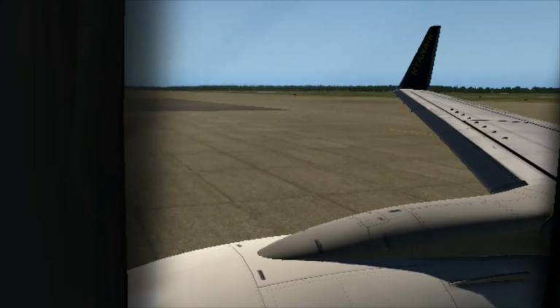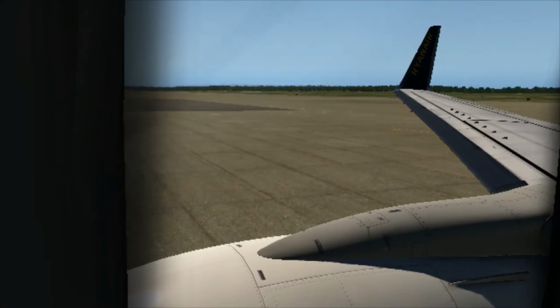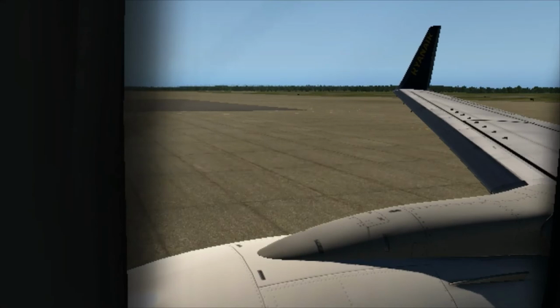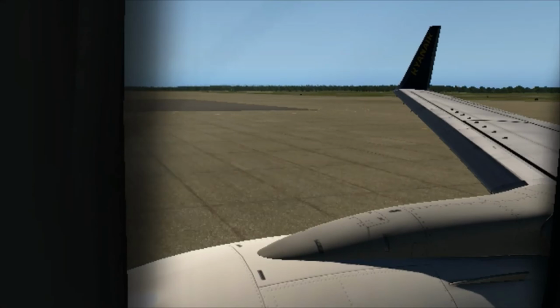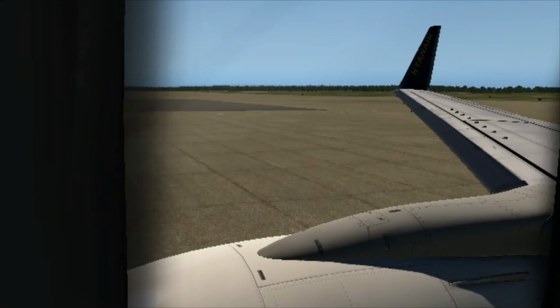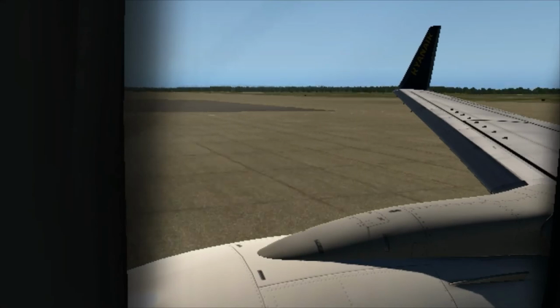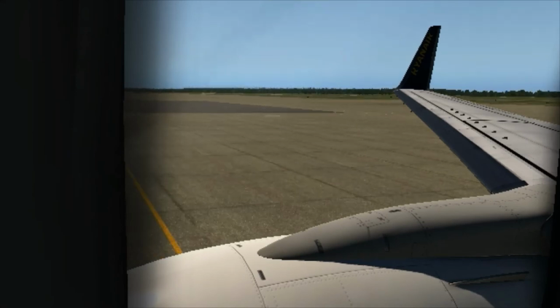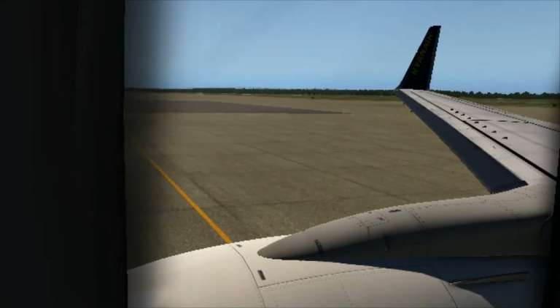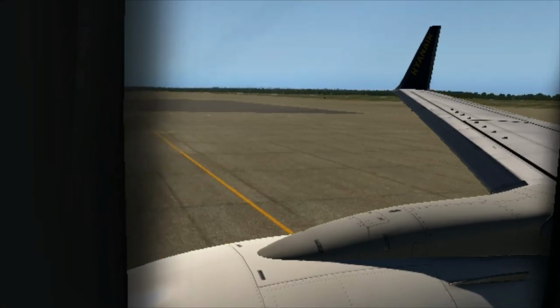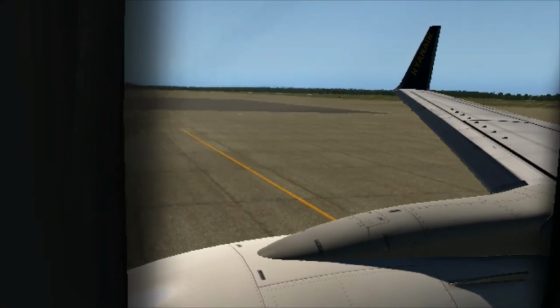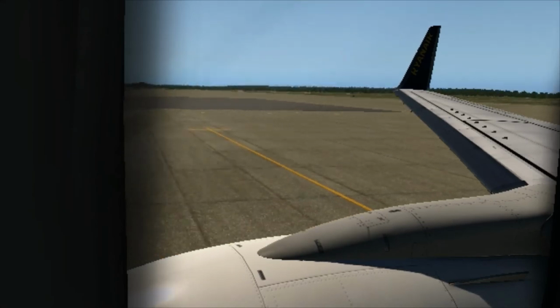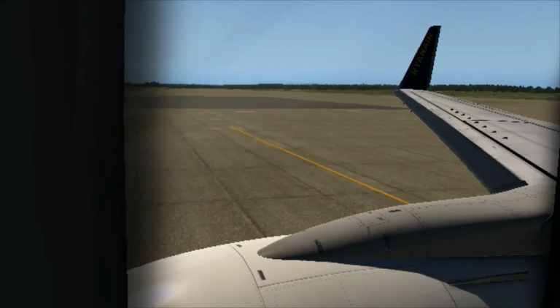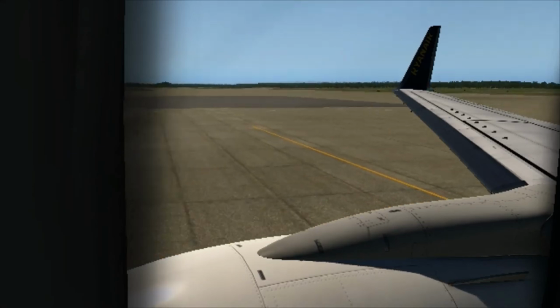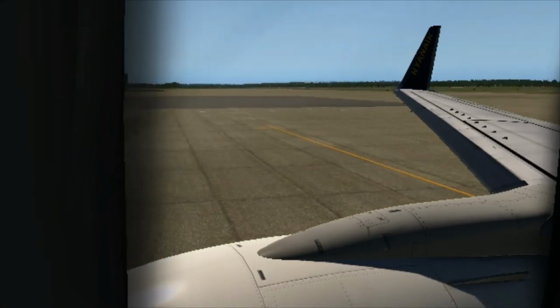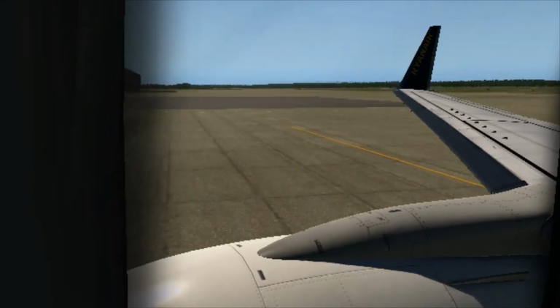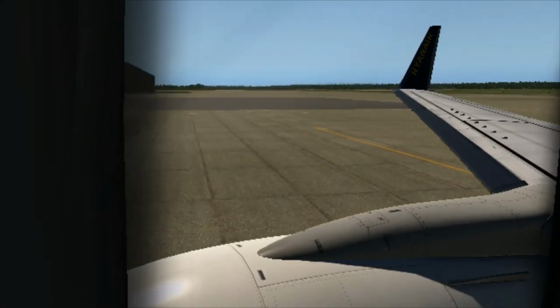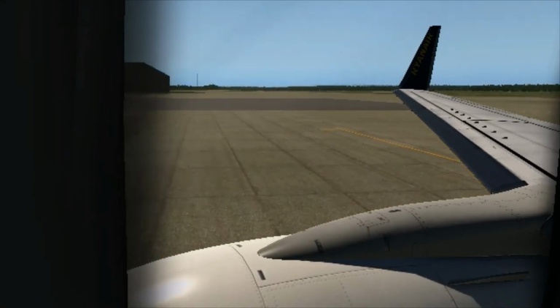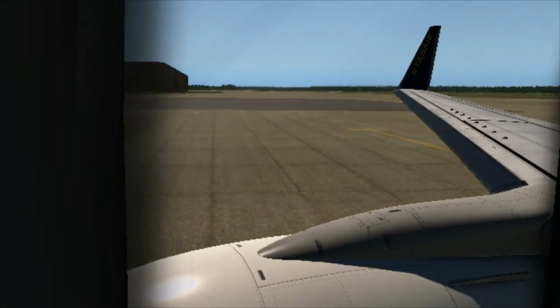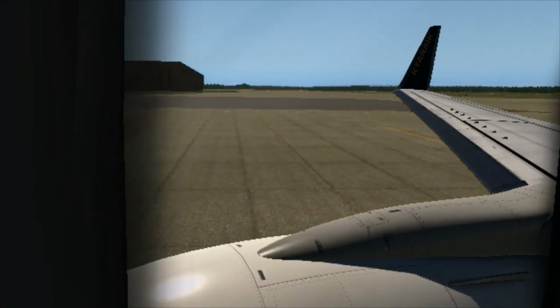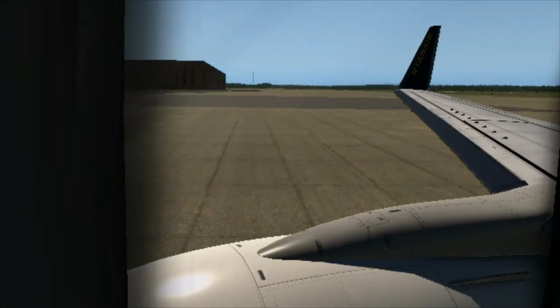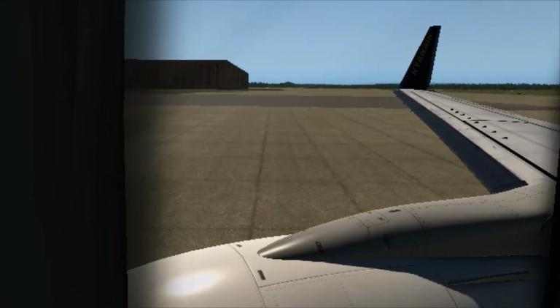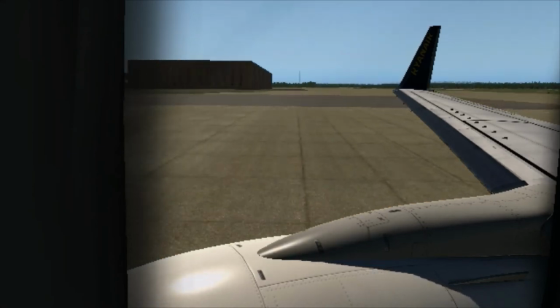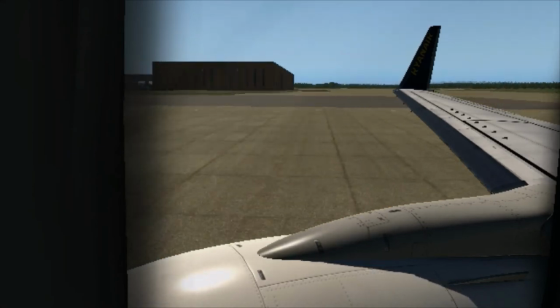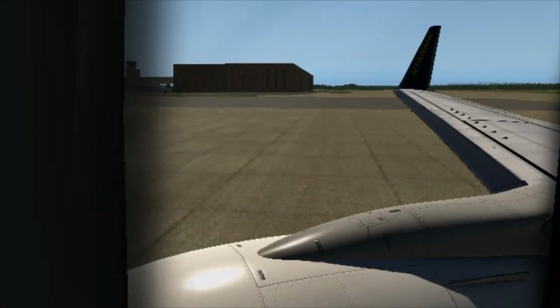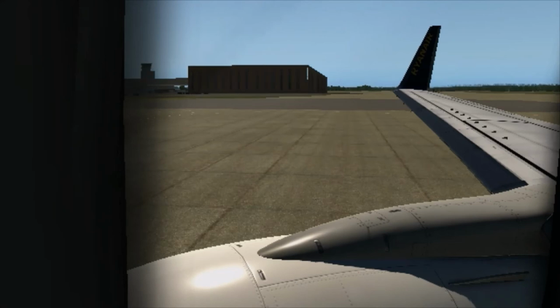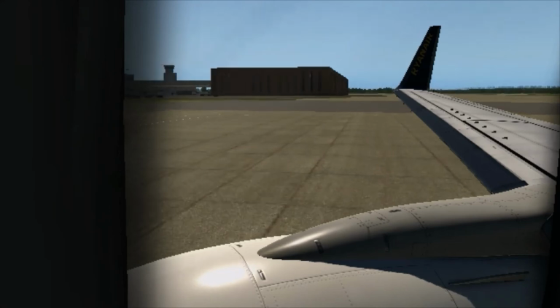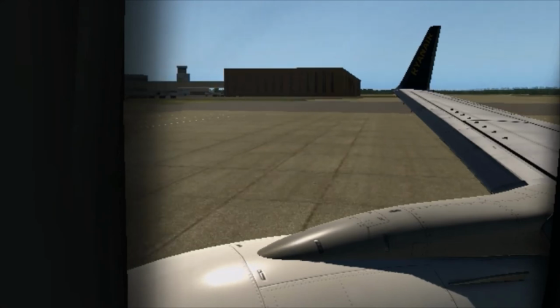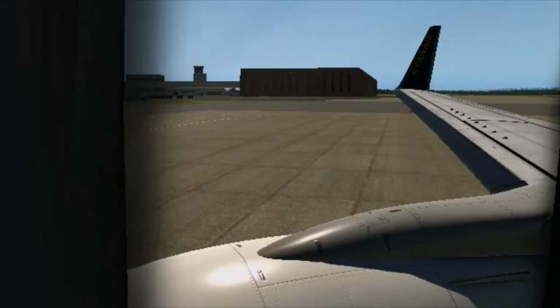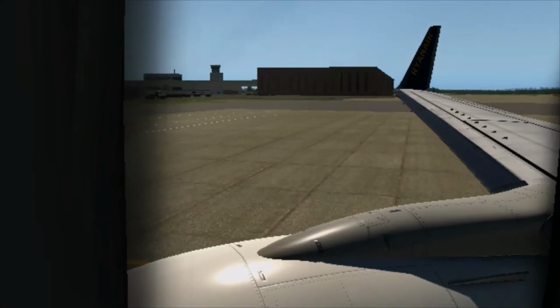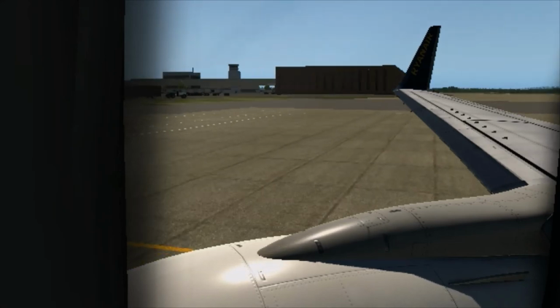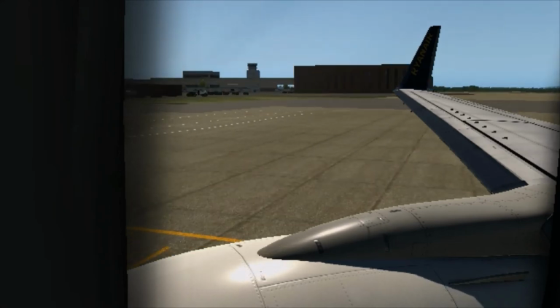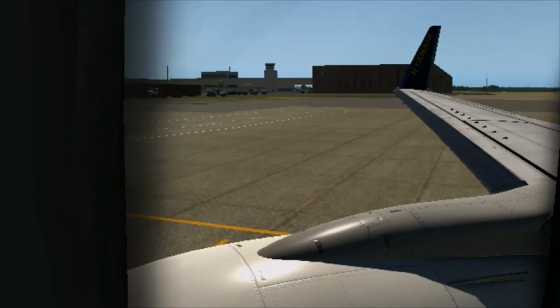Laptops must be stowed in the cabin baggage under the seat in front of you or in the overhead locker for taxi, take-off and landing.